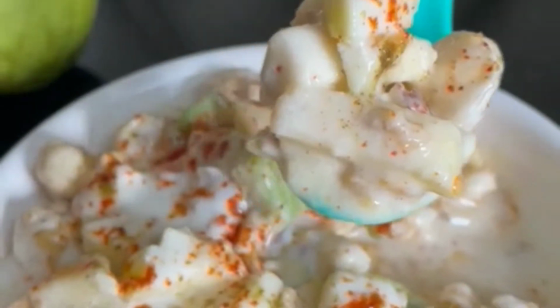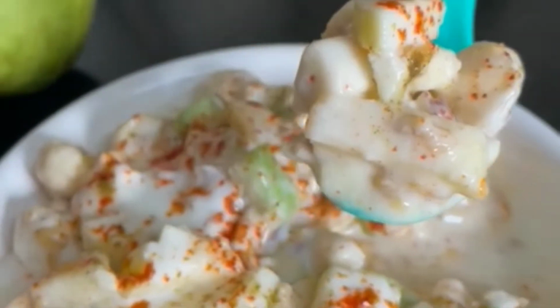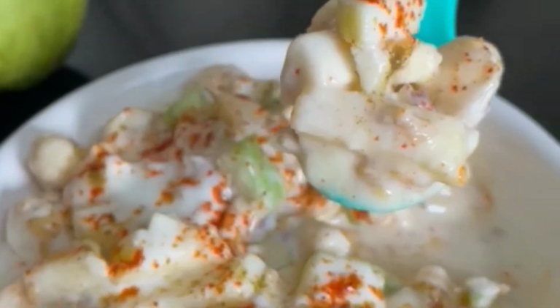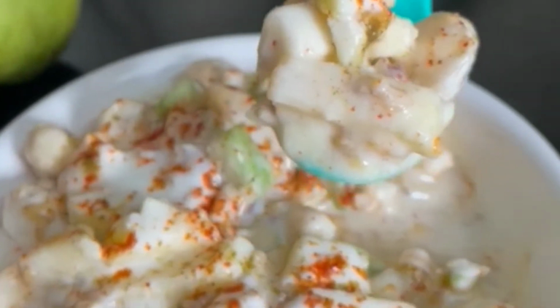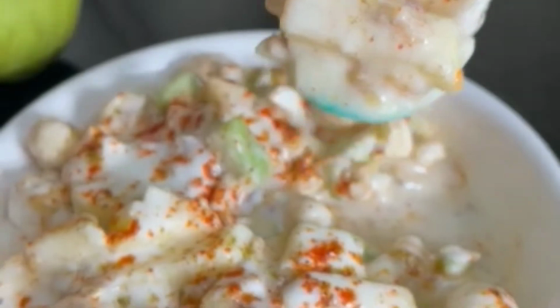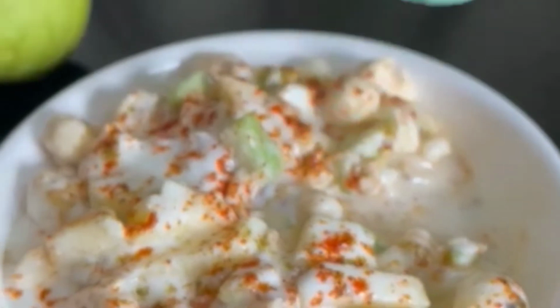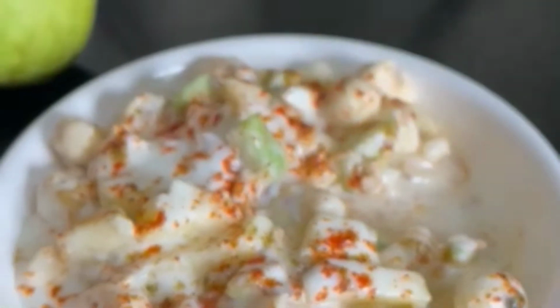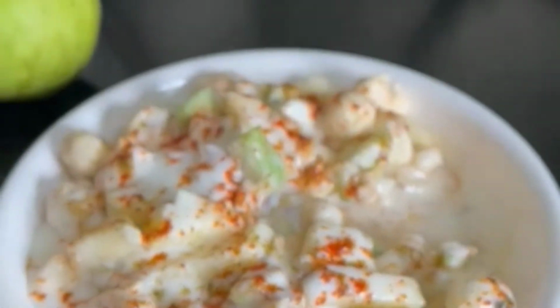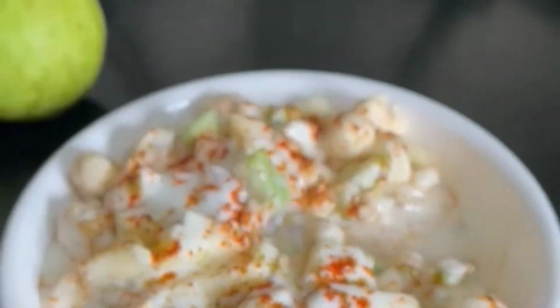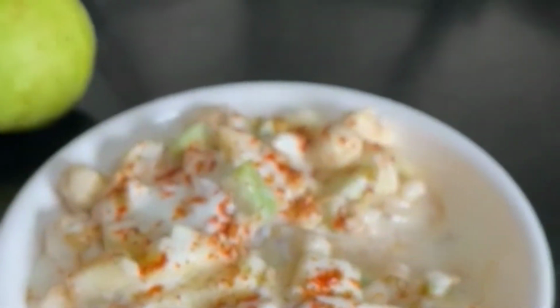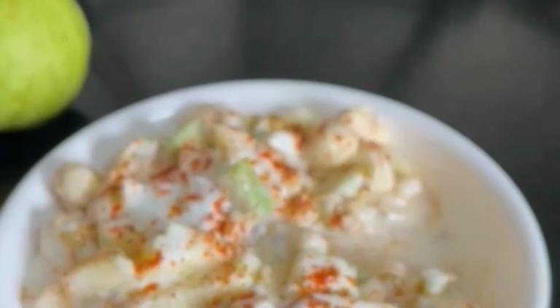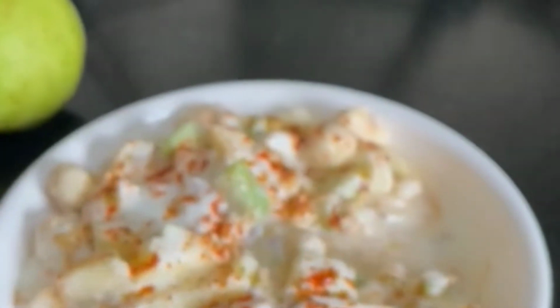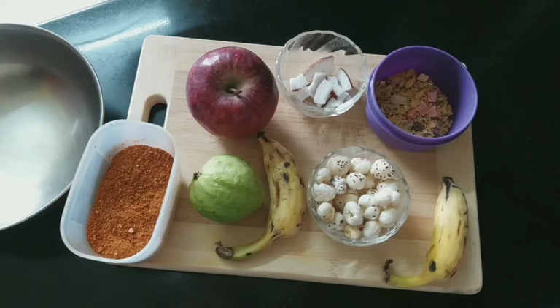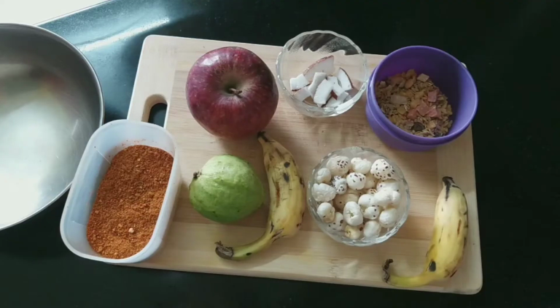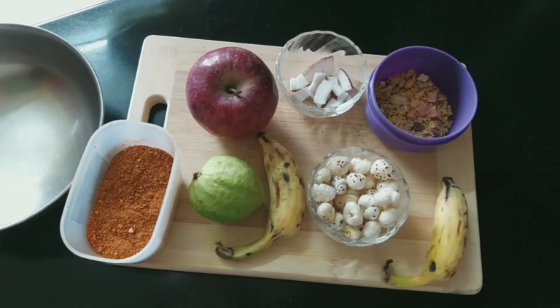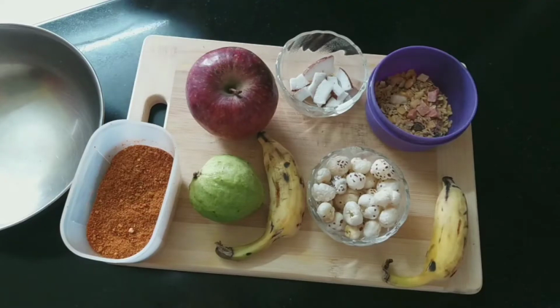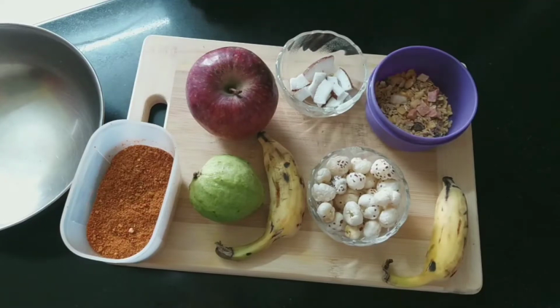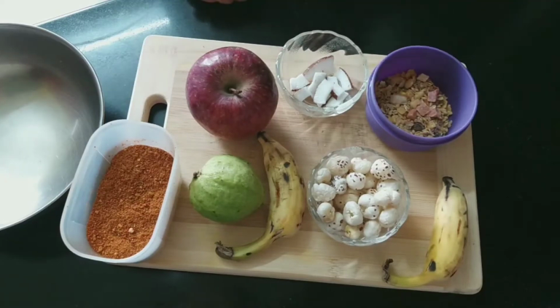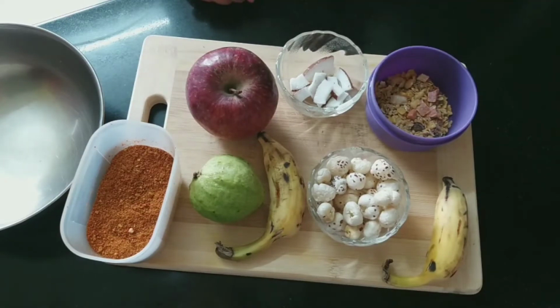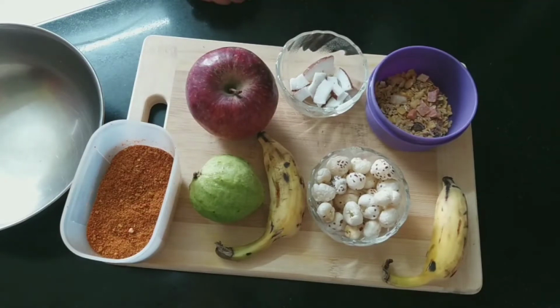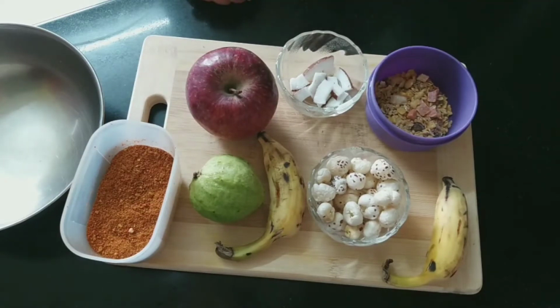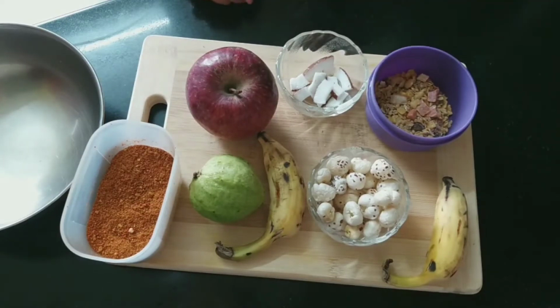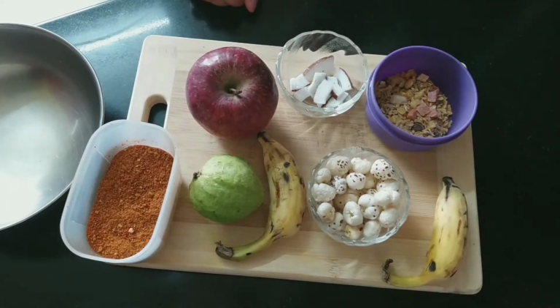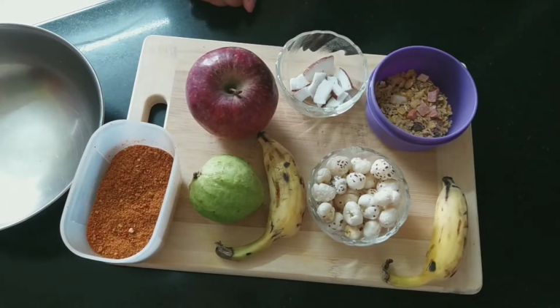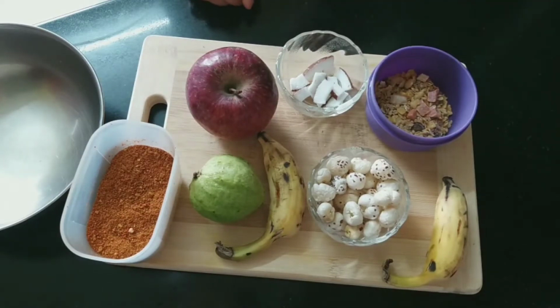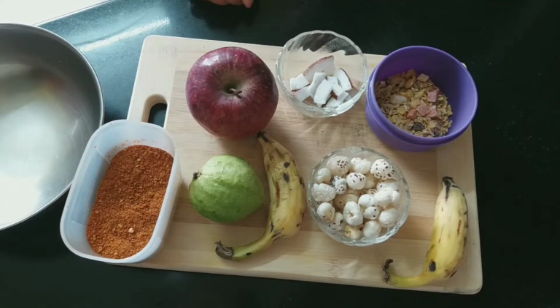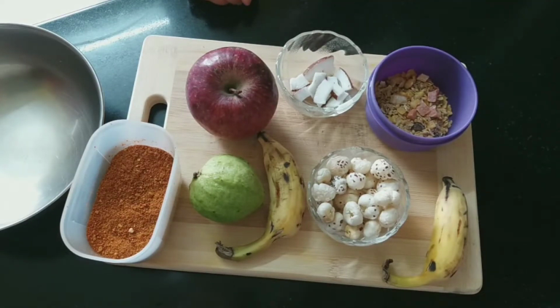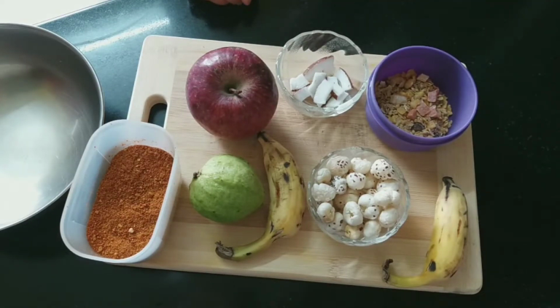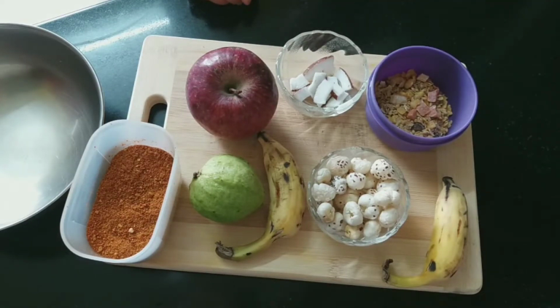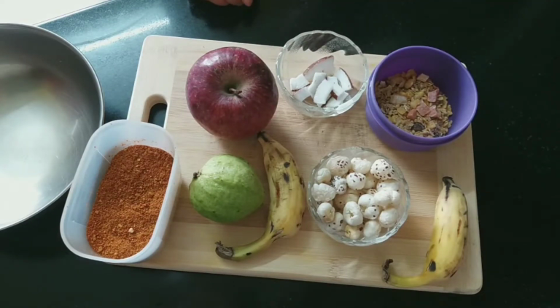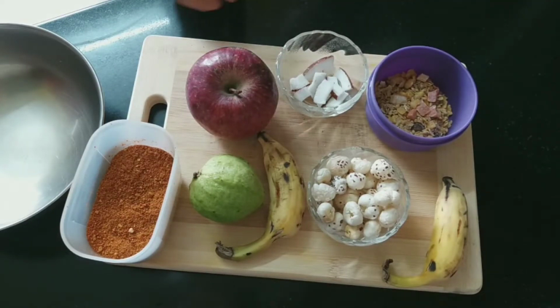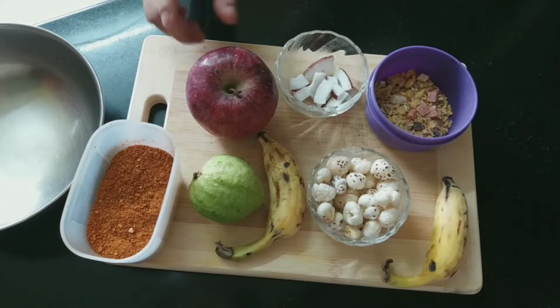Hello everyone, this is Neeta and welcome to my channel Cook with Dilse. Today we will make a fruit salad.